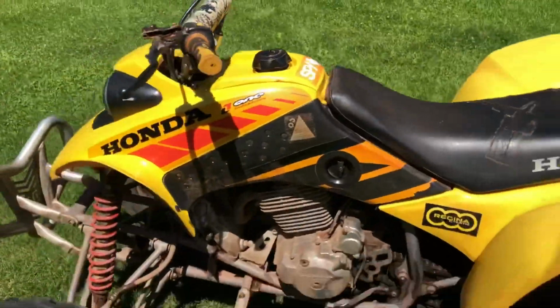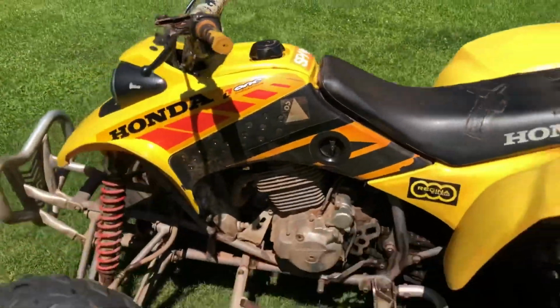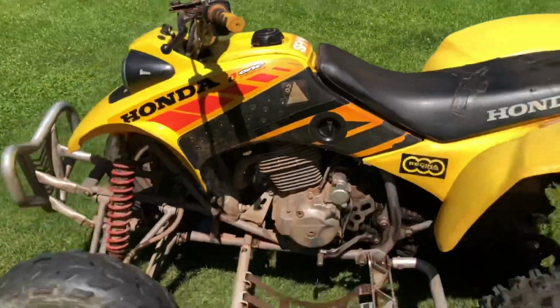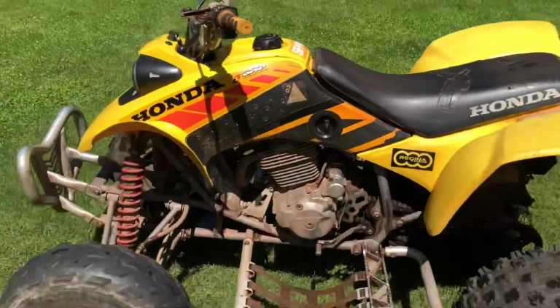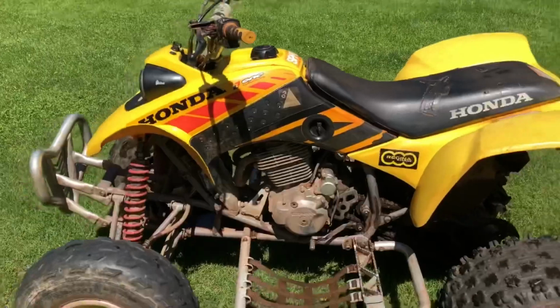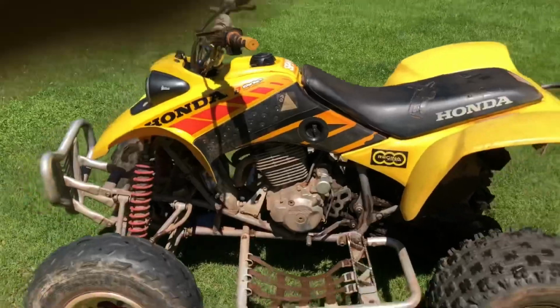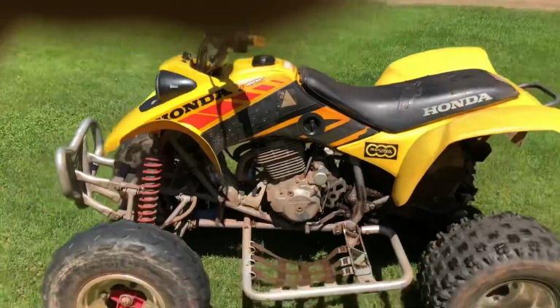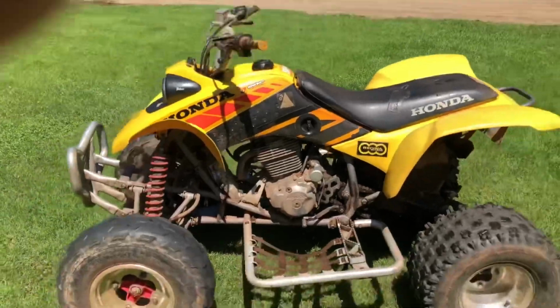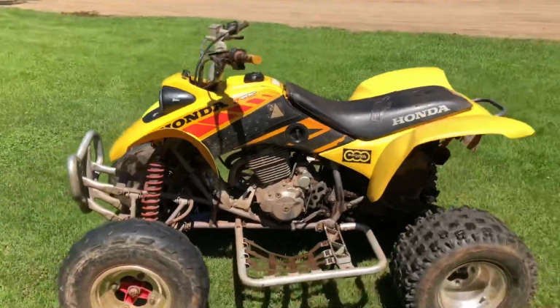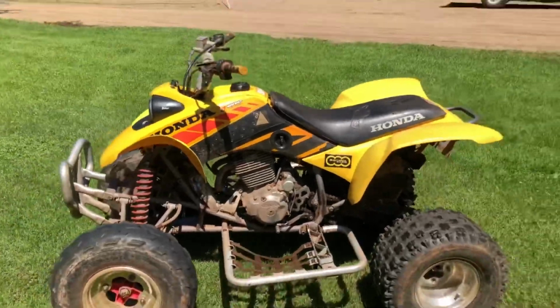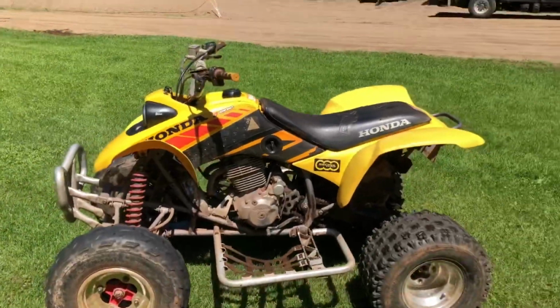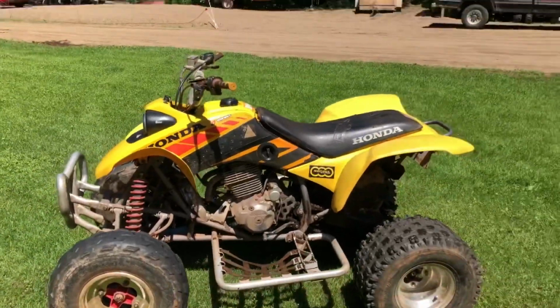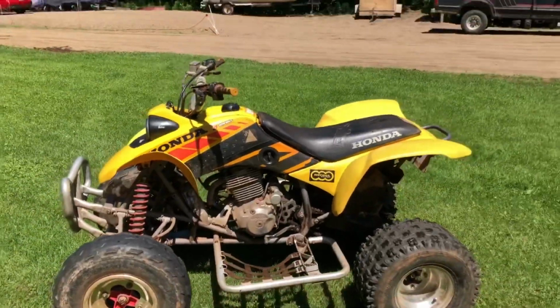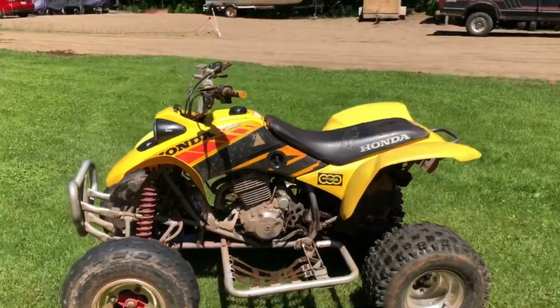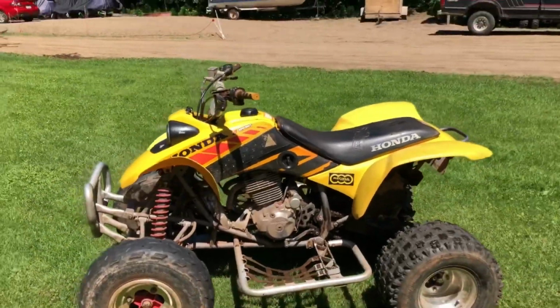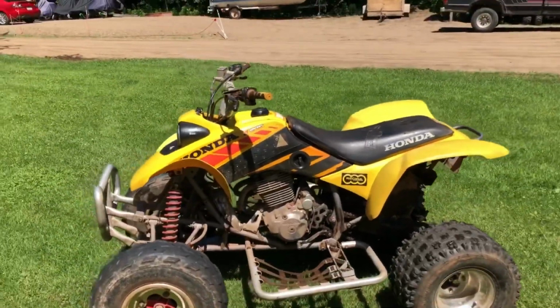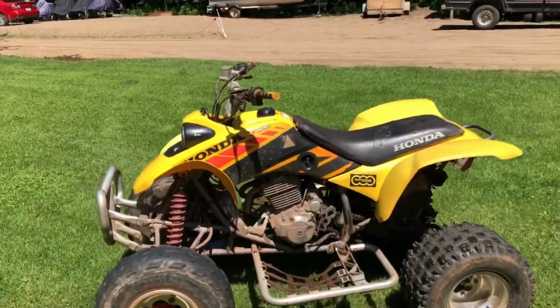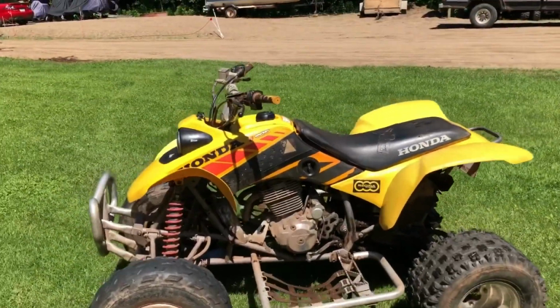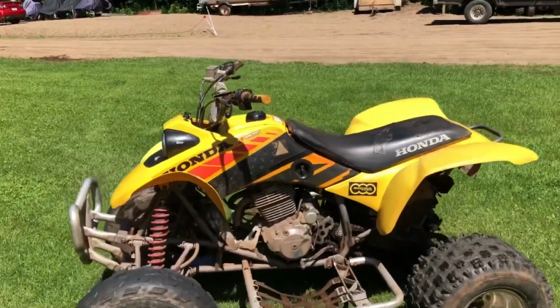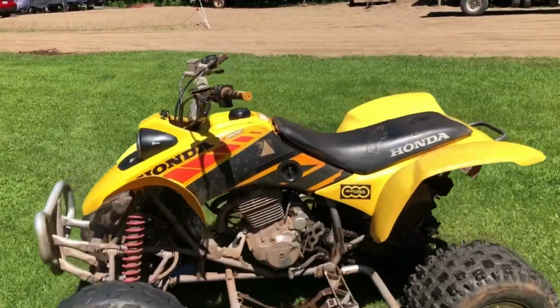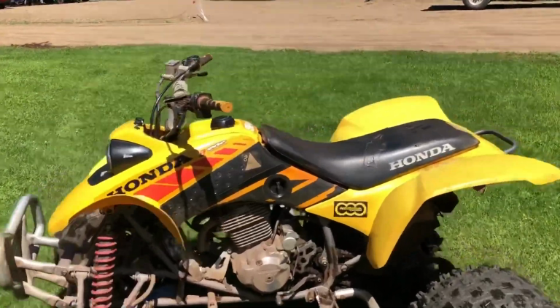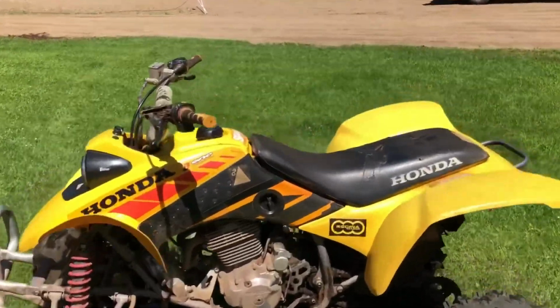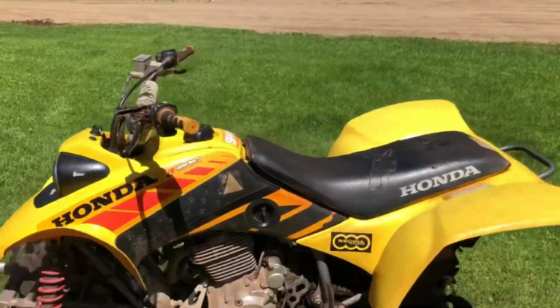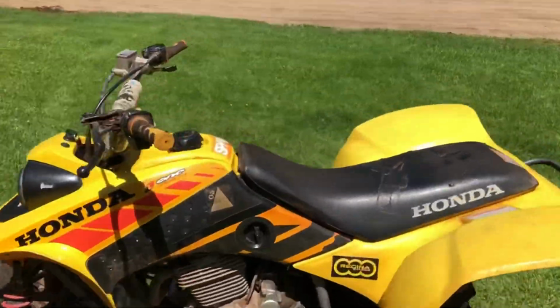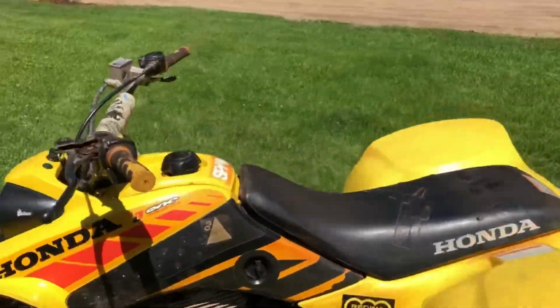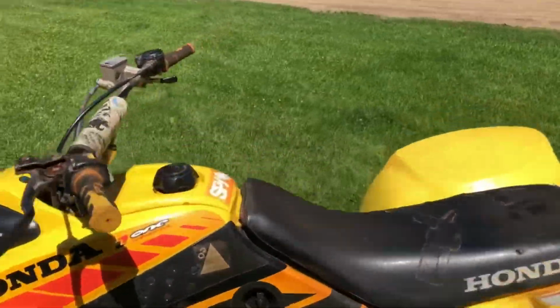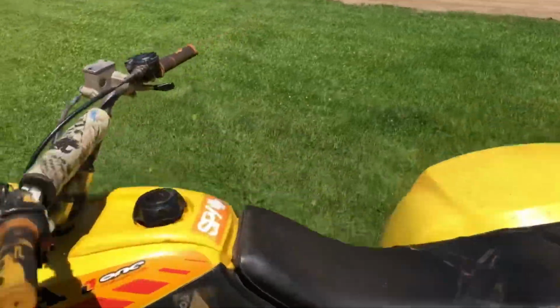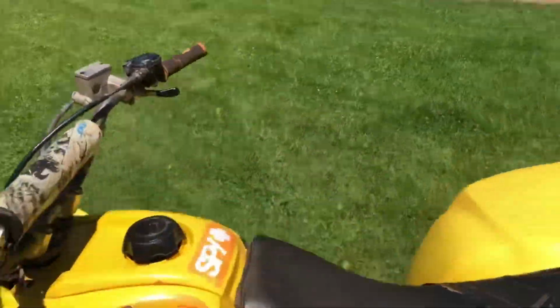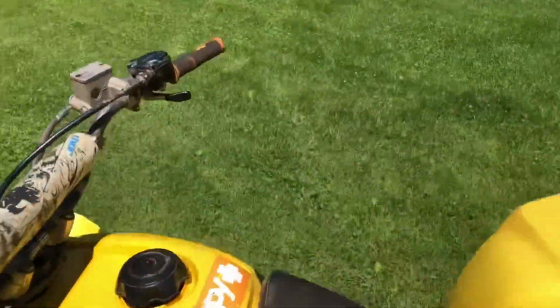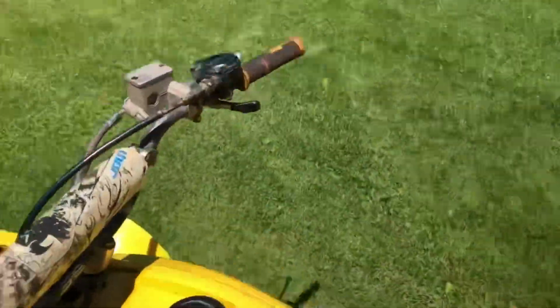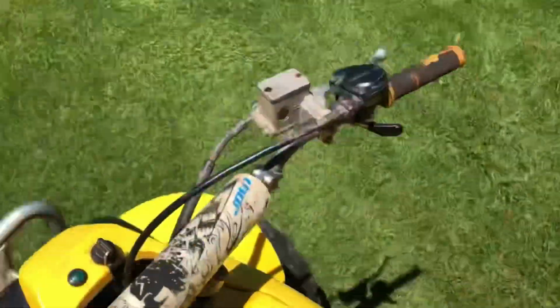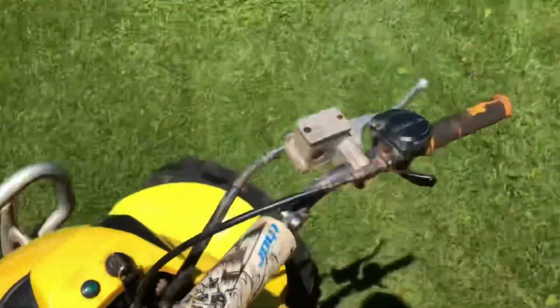We're gonna do a little ride on it — see if I can do this with one hand.